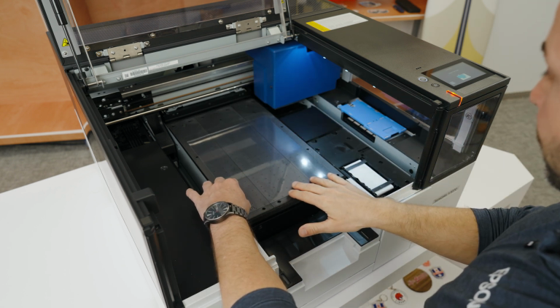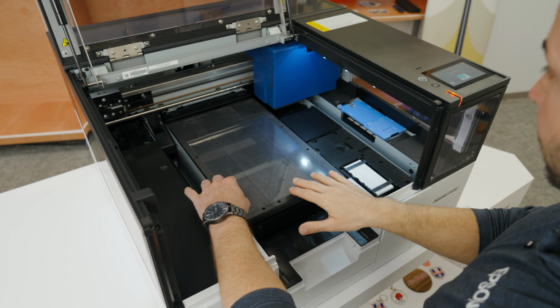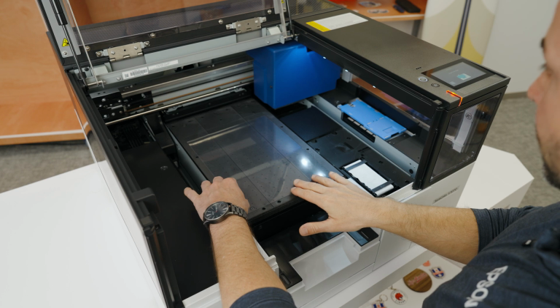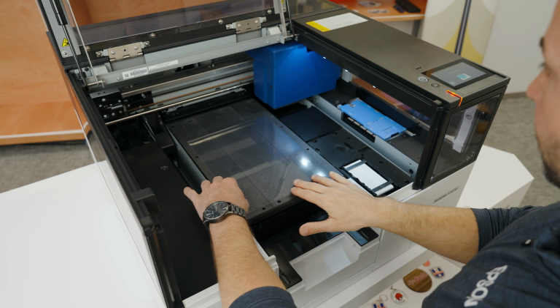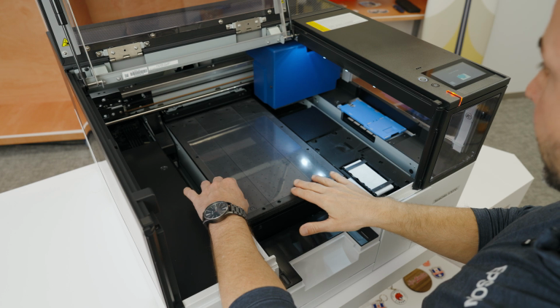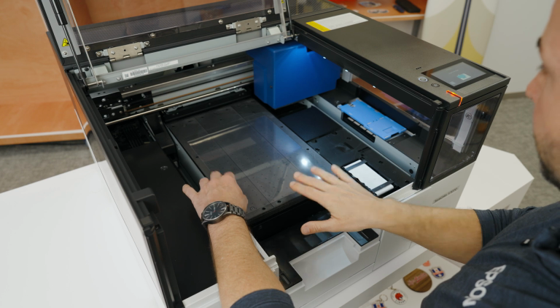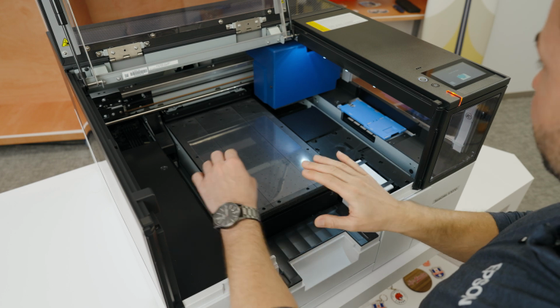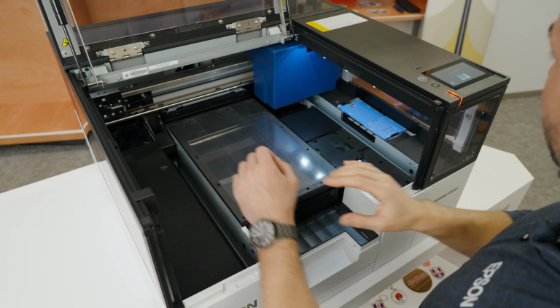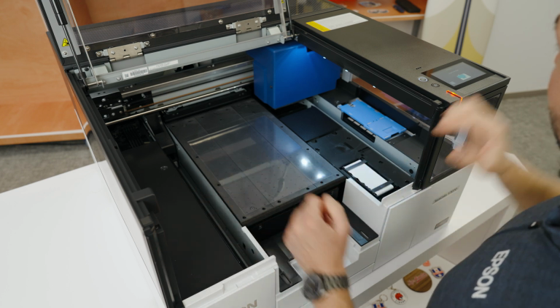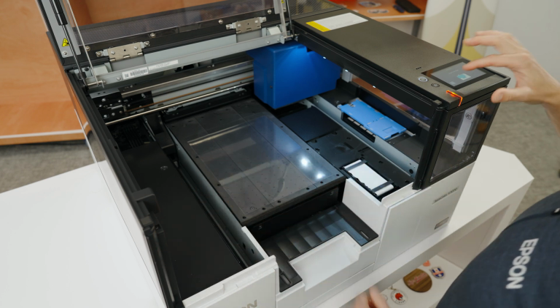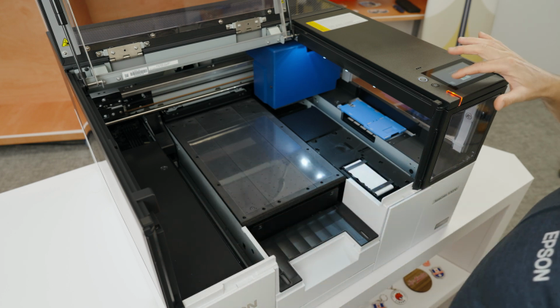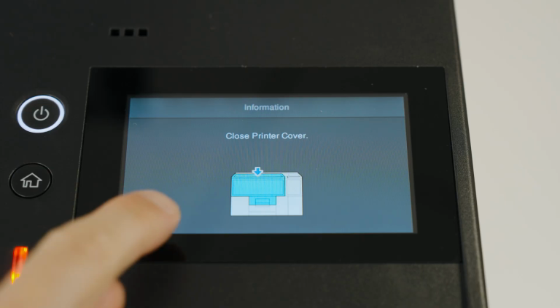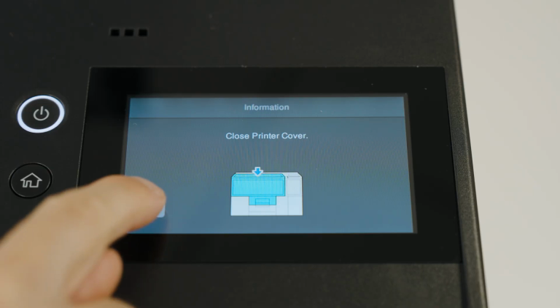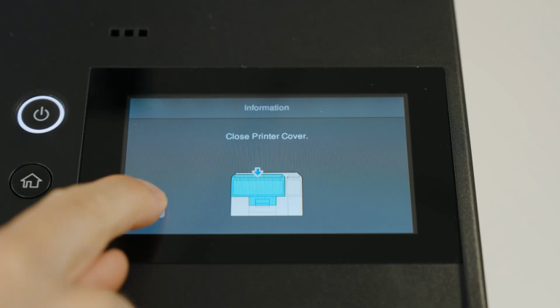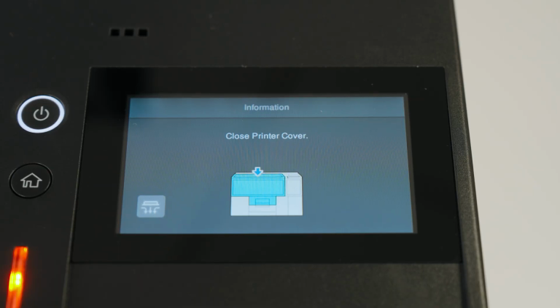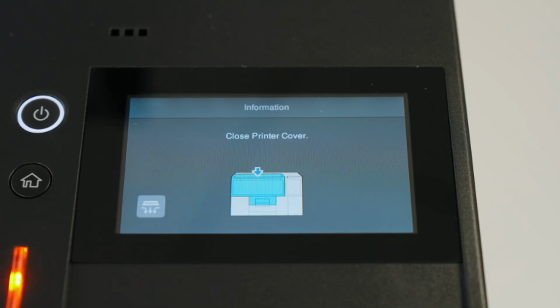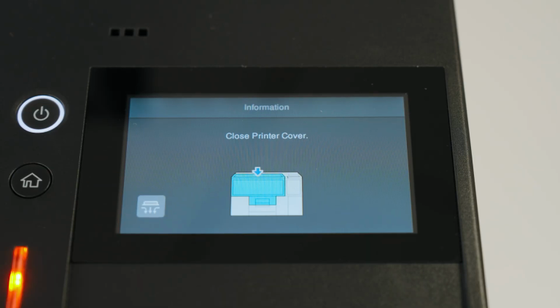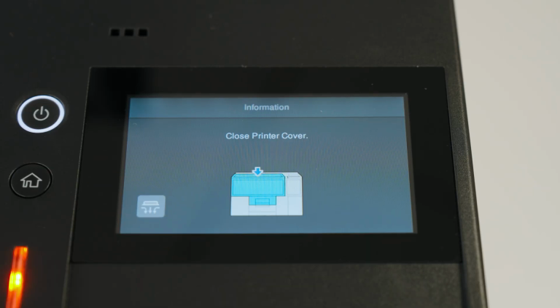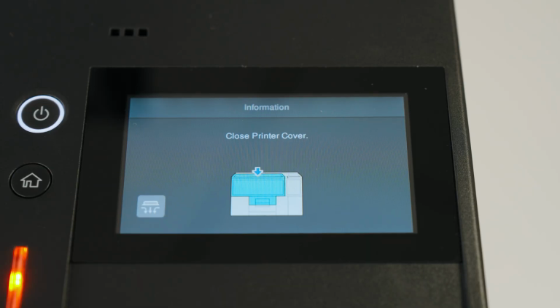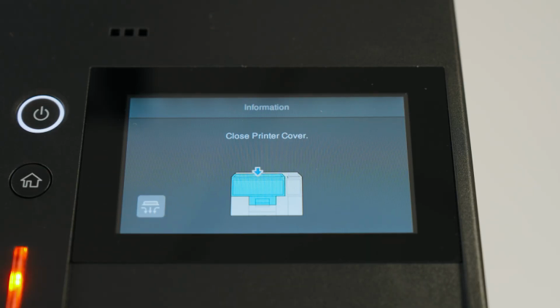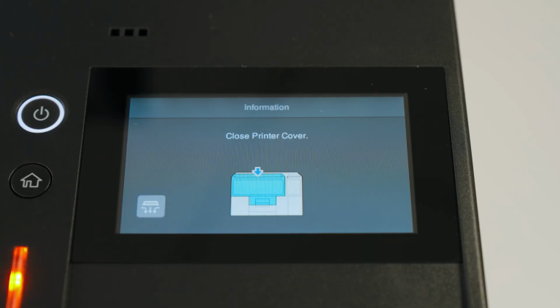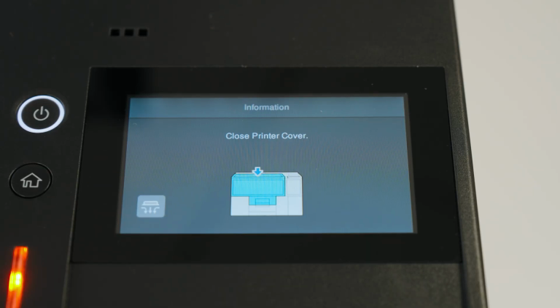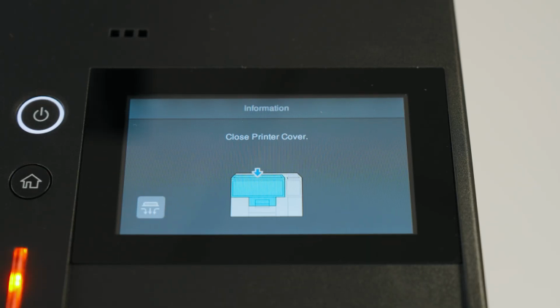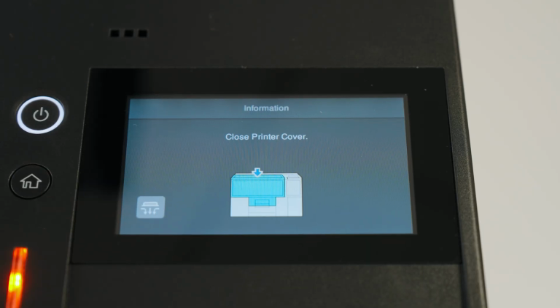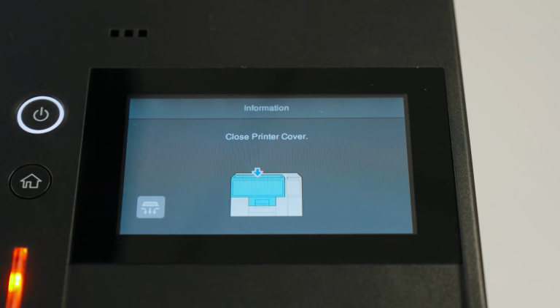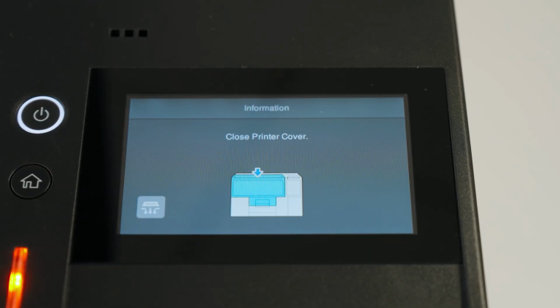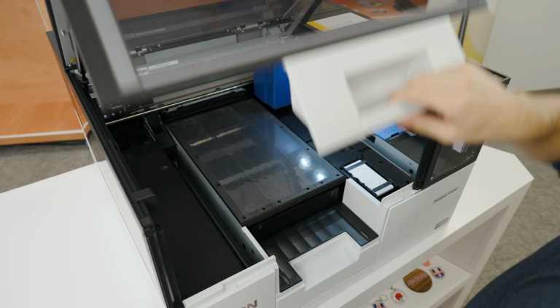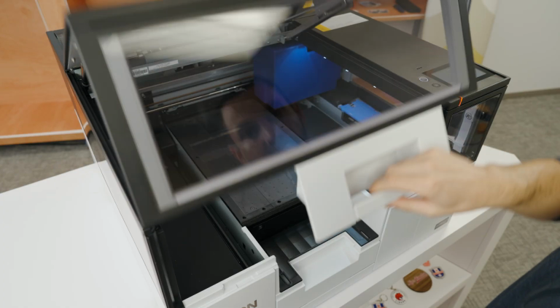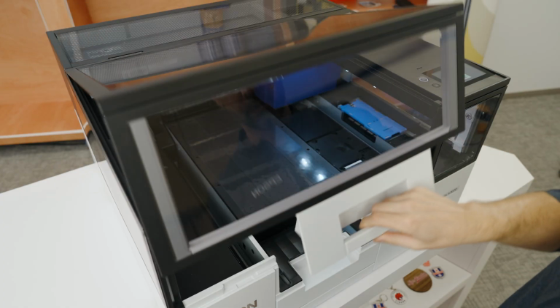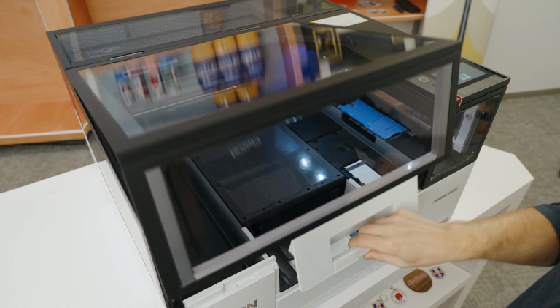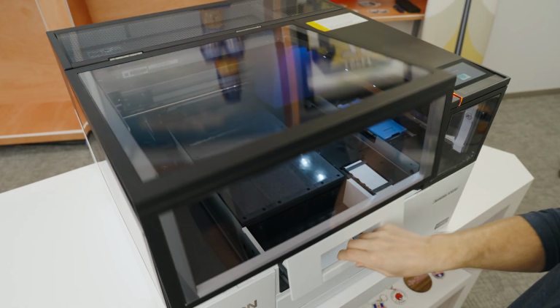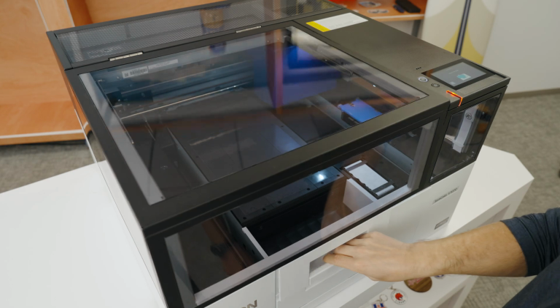I'm going to put the sheet on the bed. Make sure to turn on the vacuum and close the main cover.